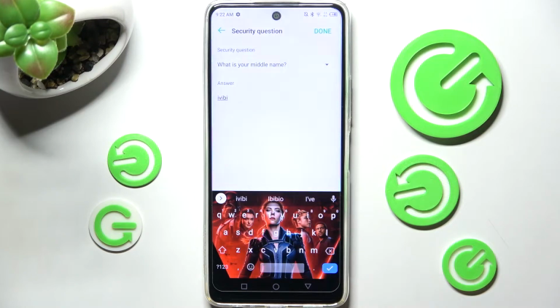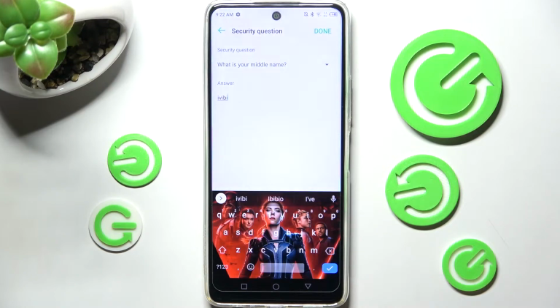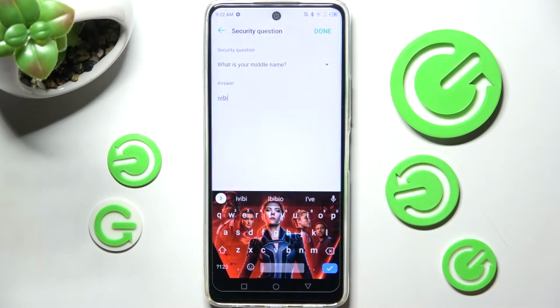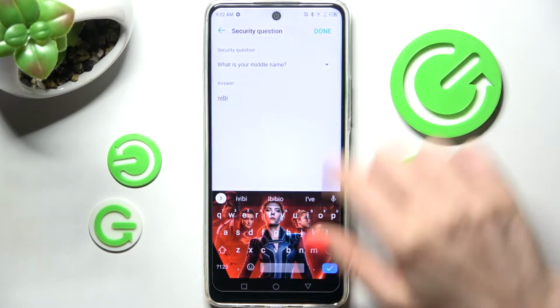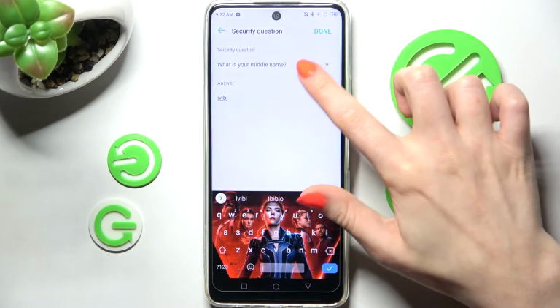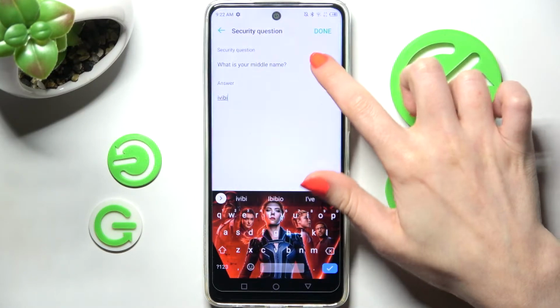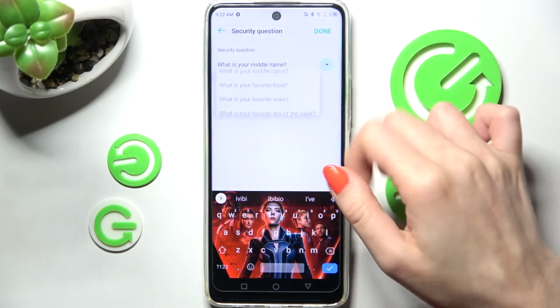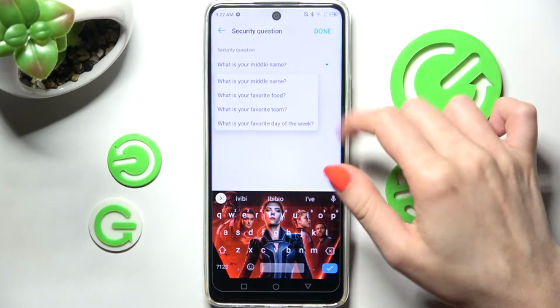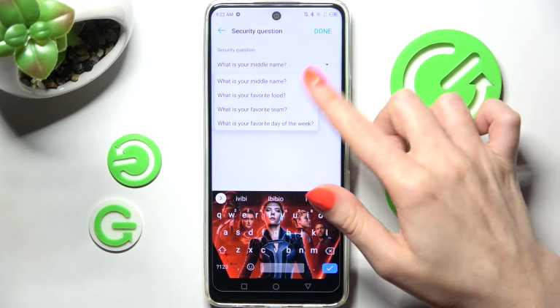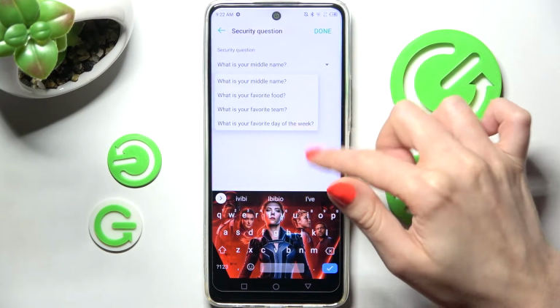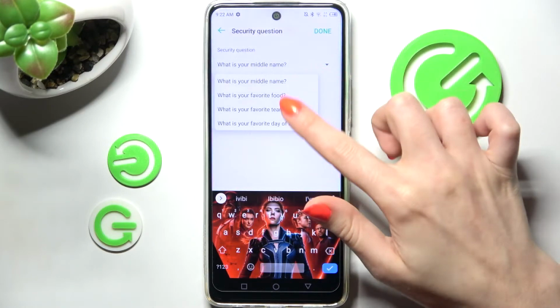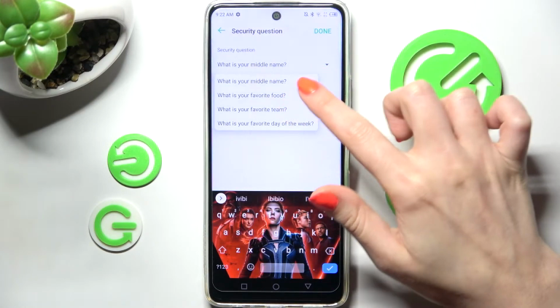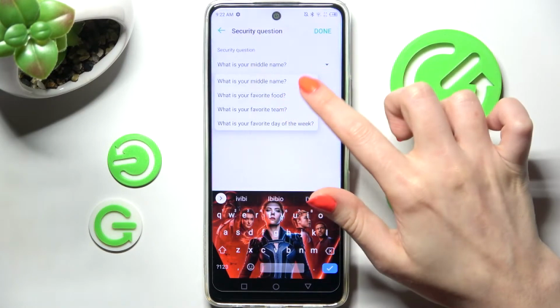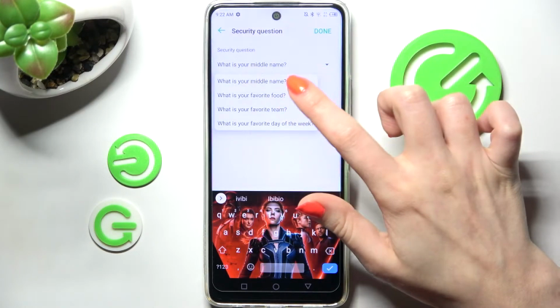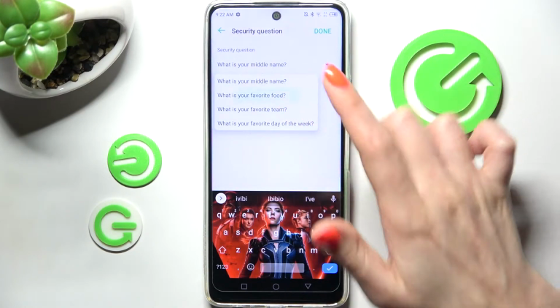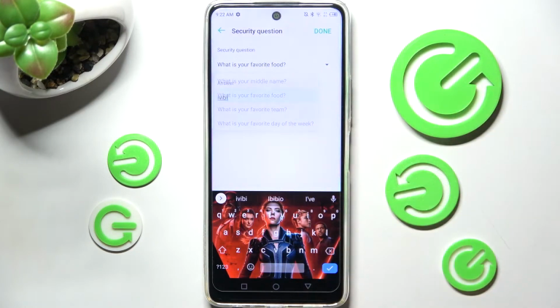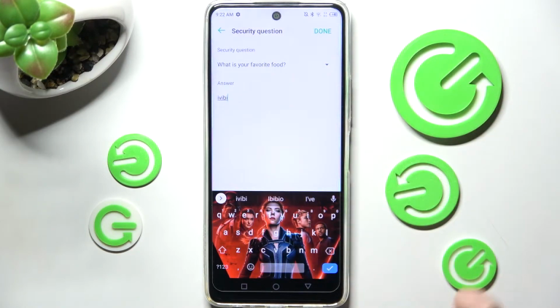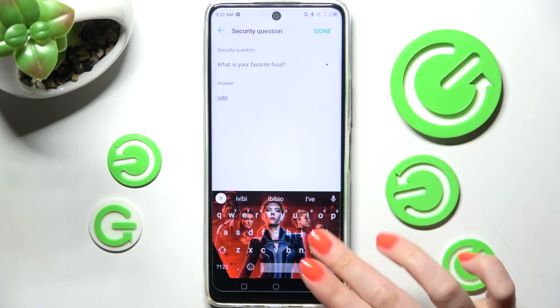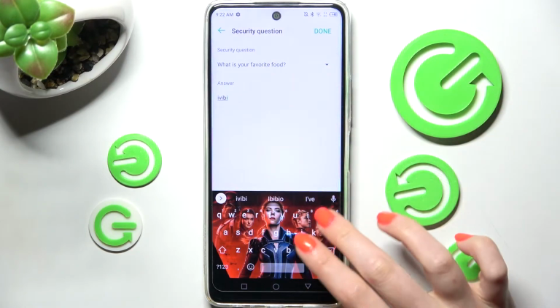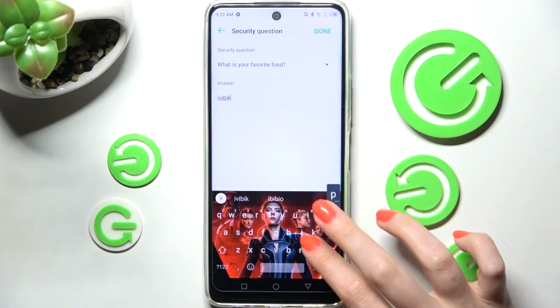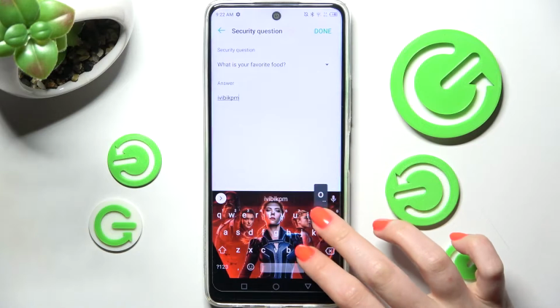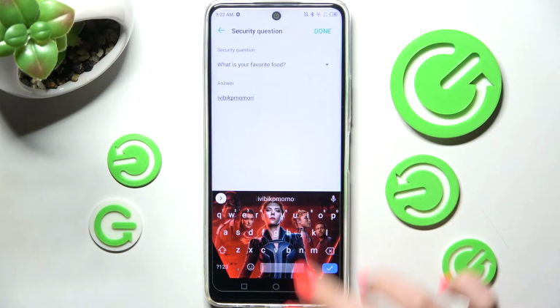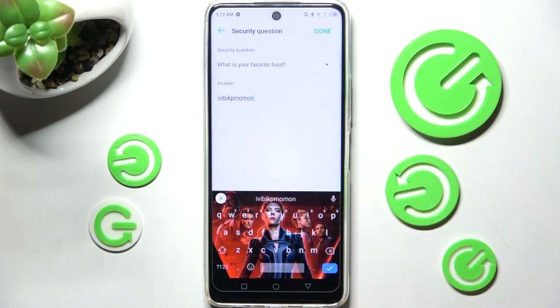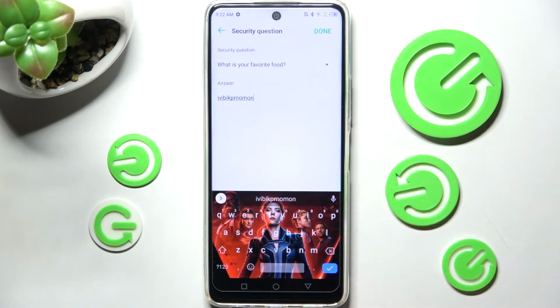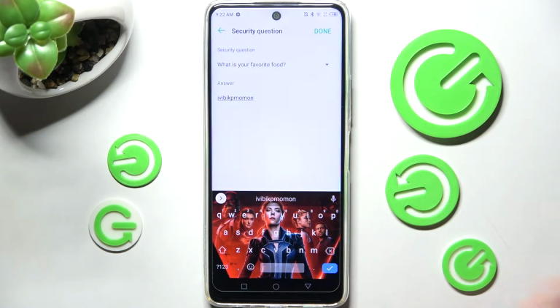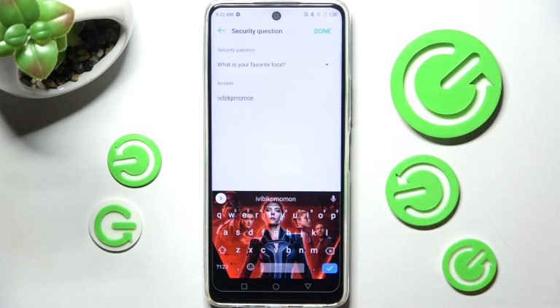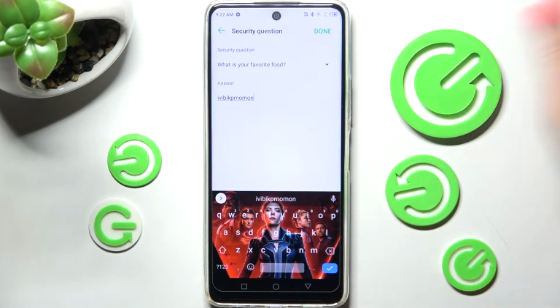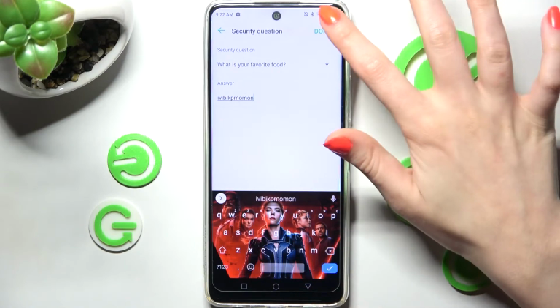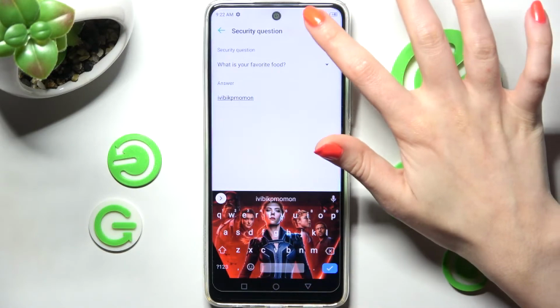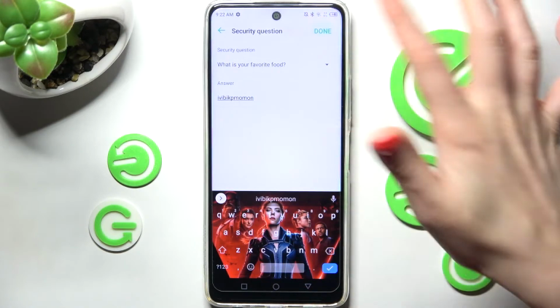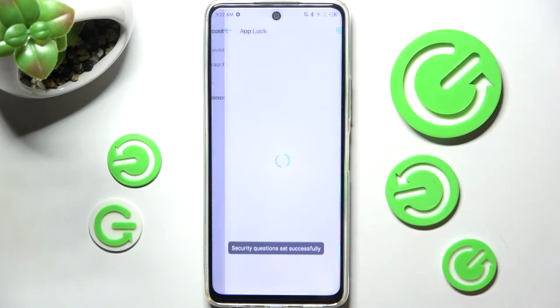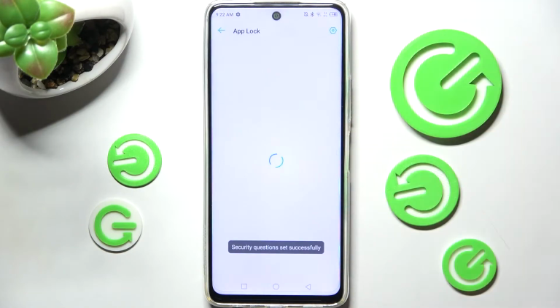If you don't like it, you can always click on it and tap on one of those instead. Remember to answer correctly below and choose Done at the top right corner.